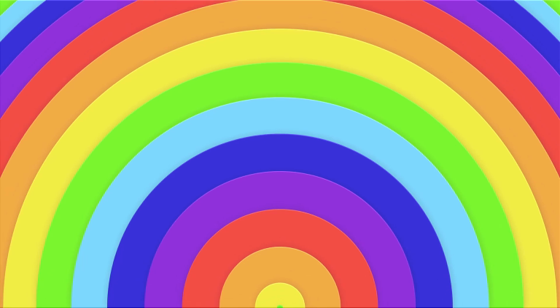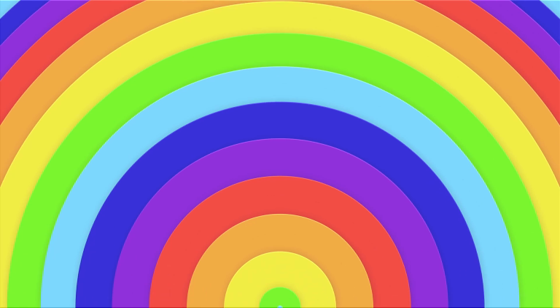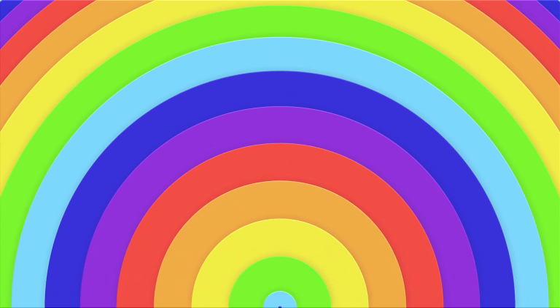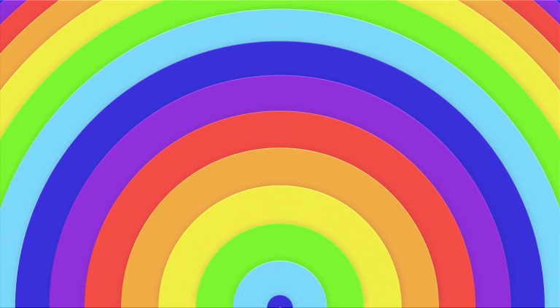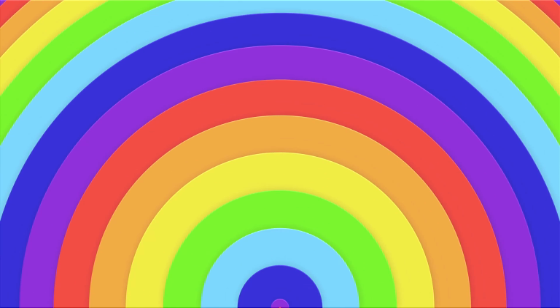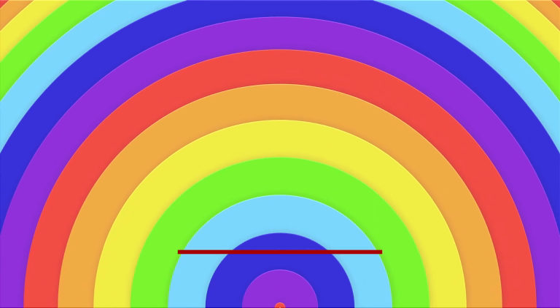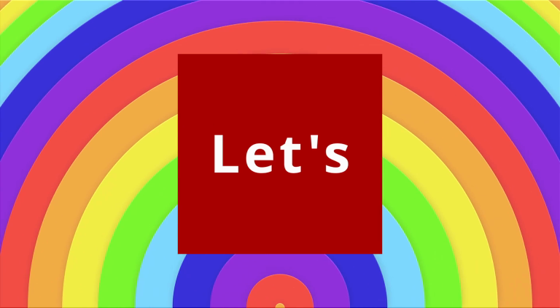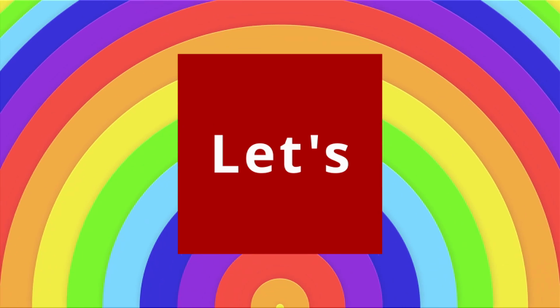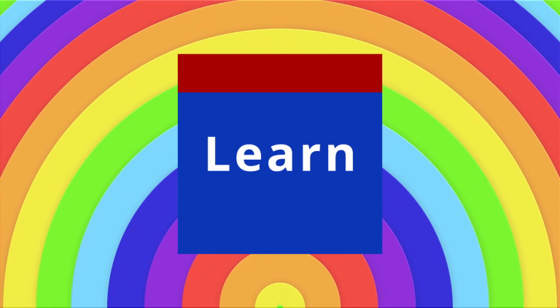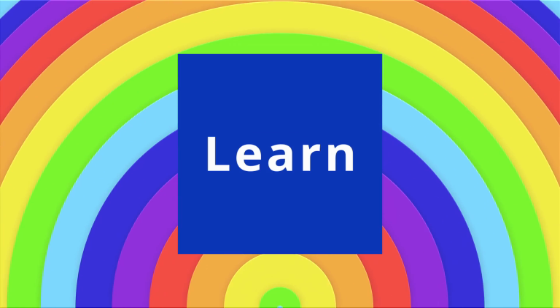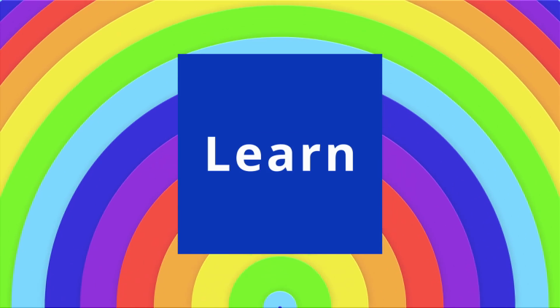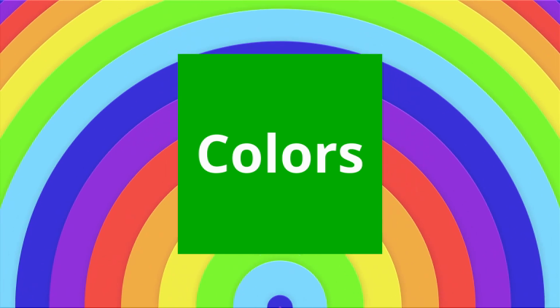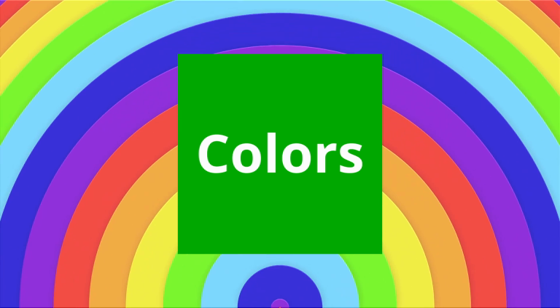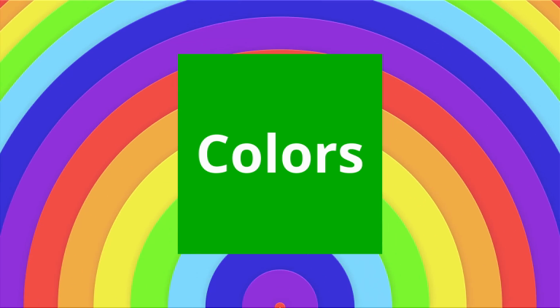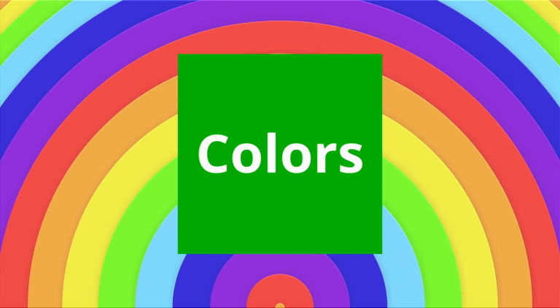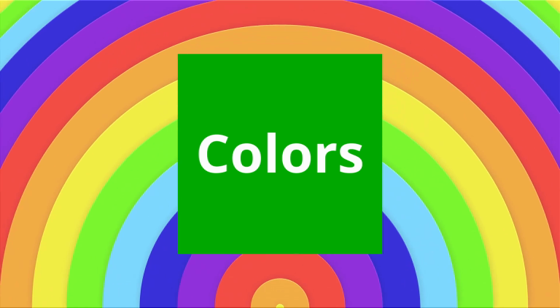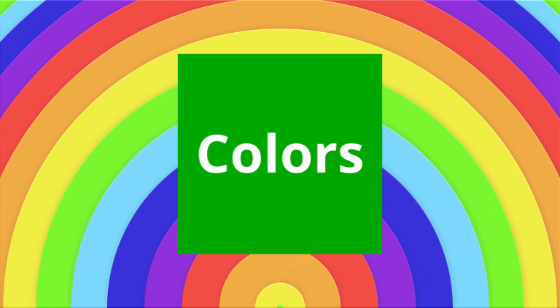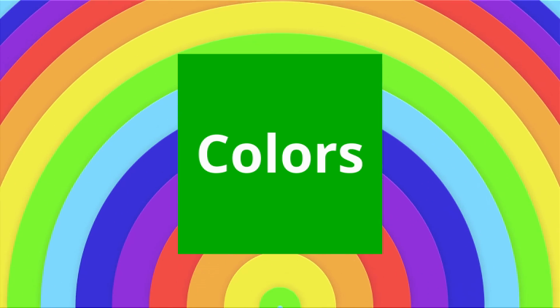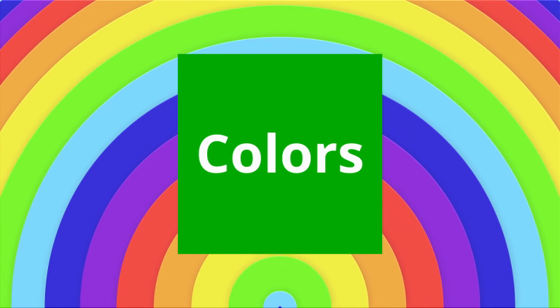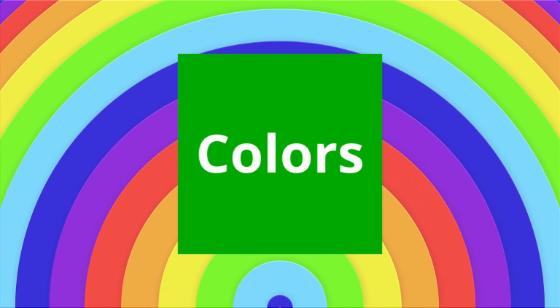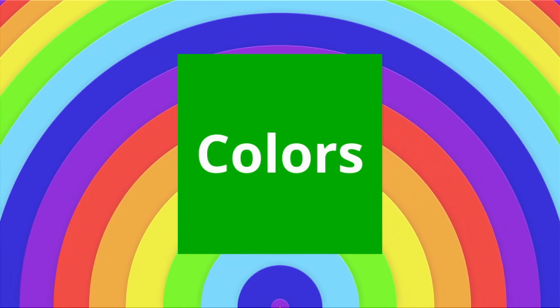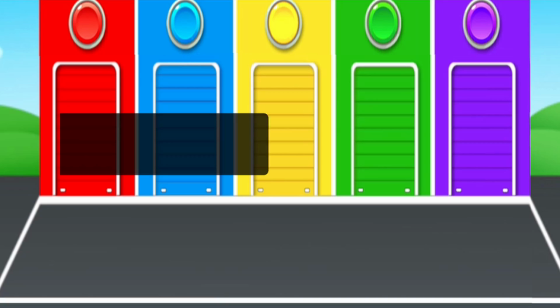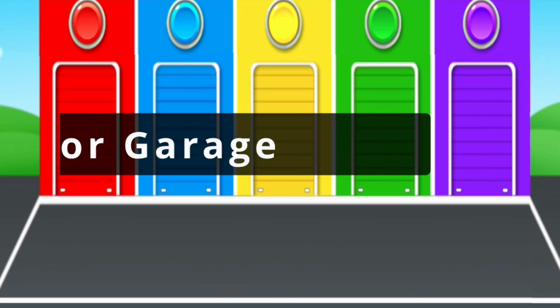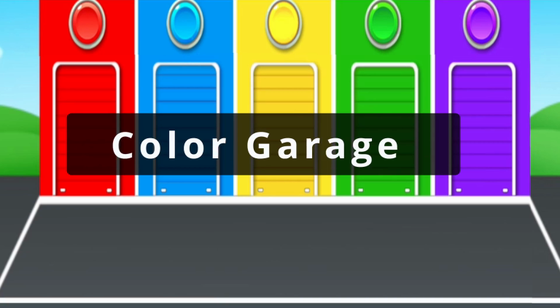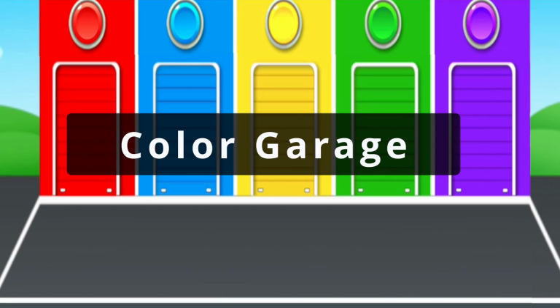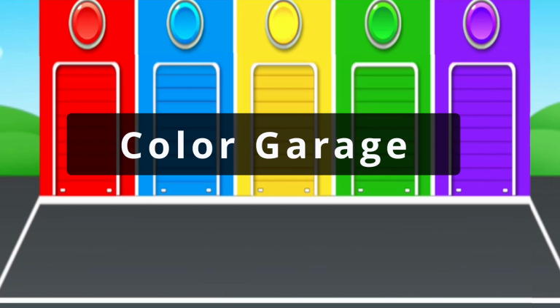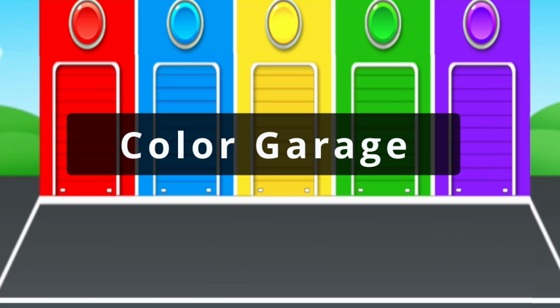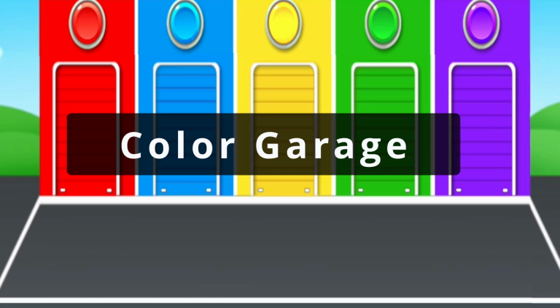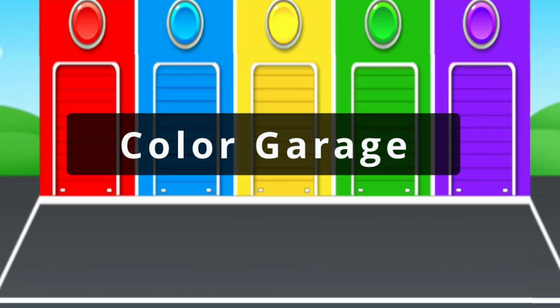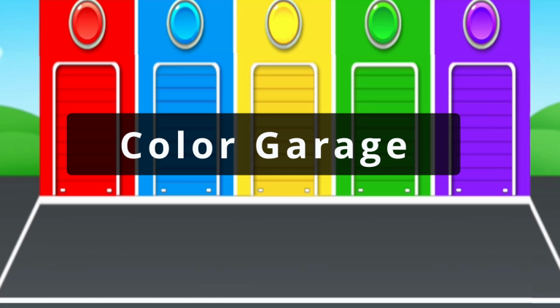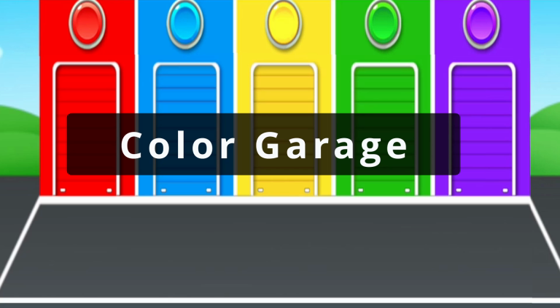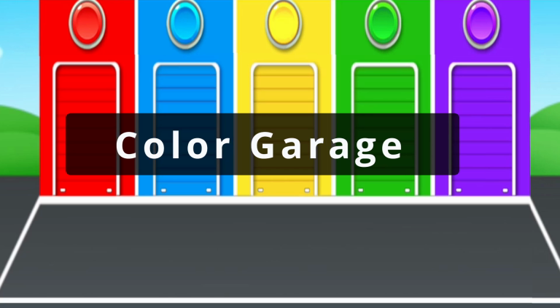Hello, baby! Let's learn colors. First, let's learn with Color Garage.